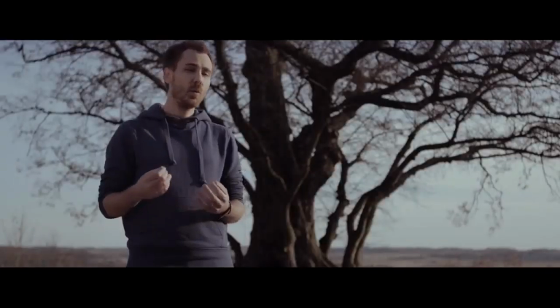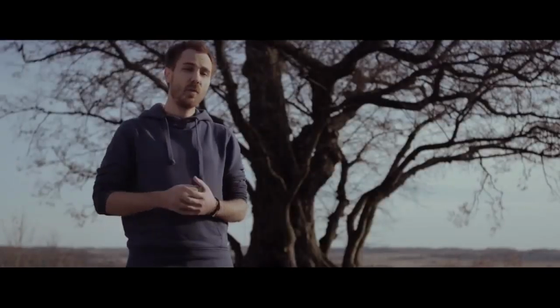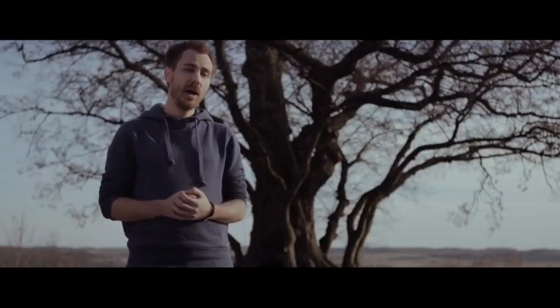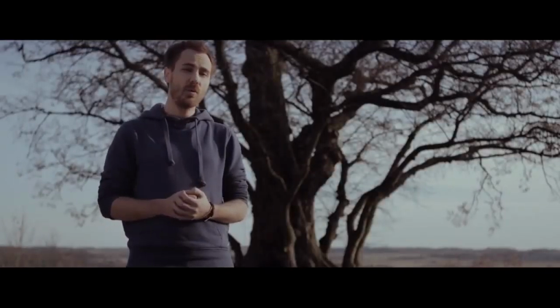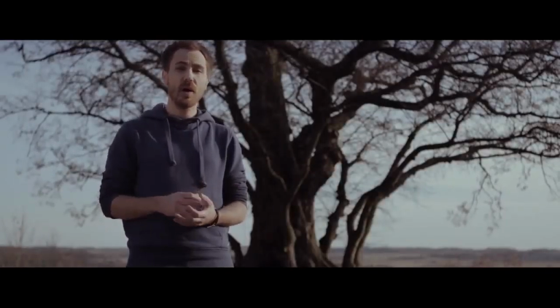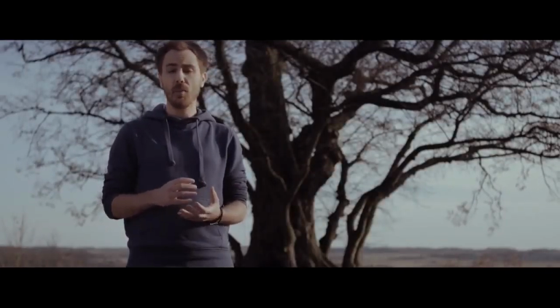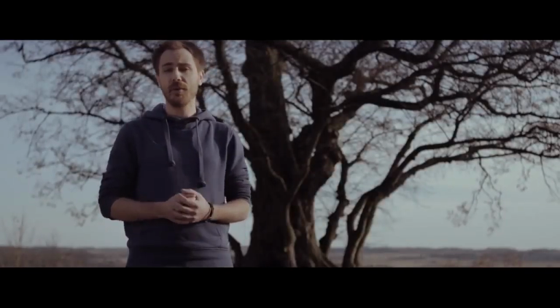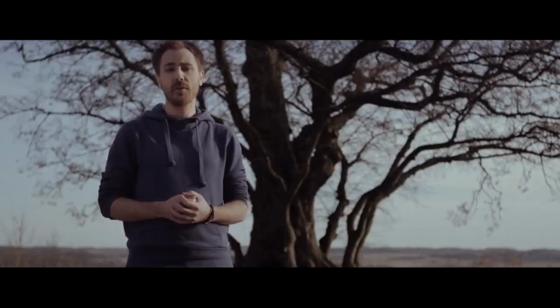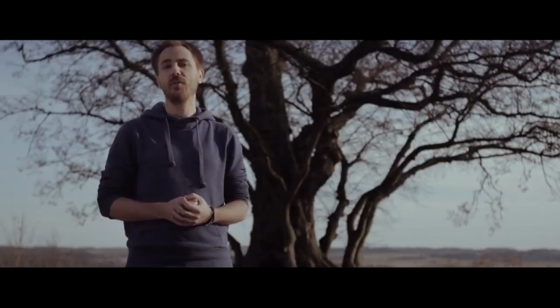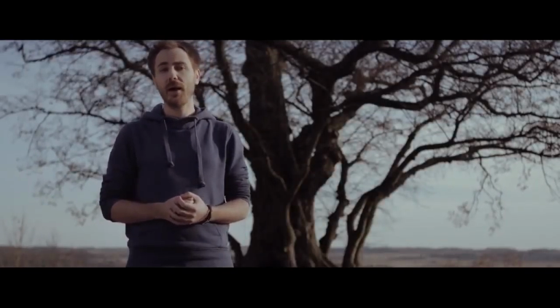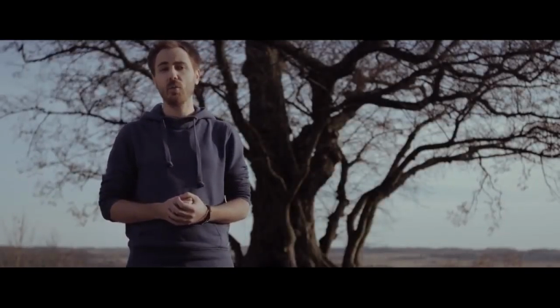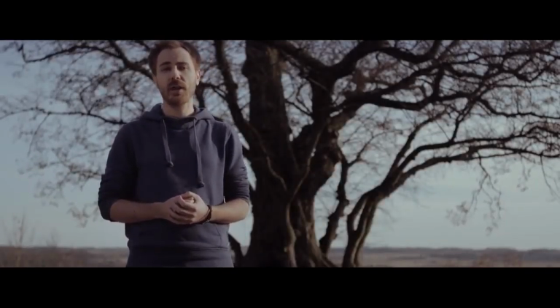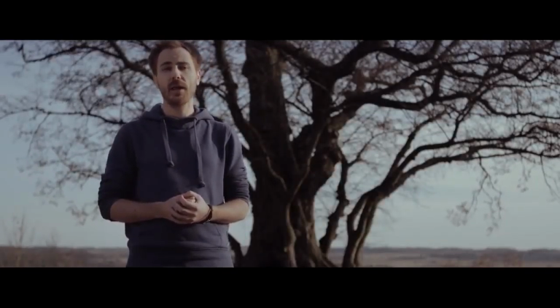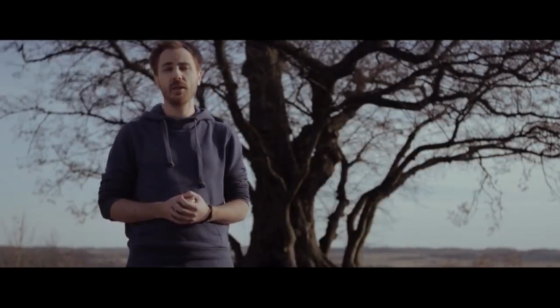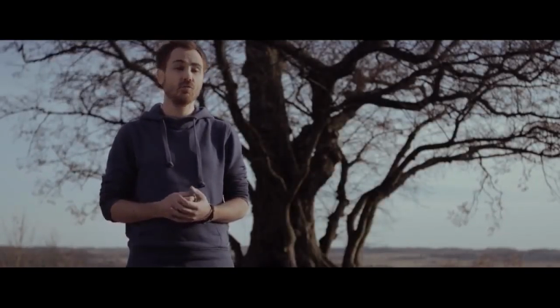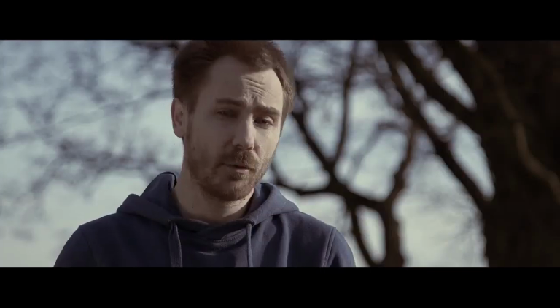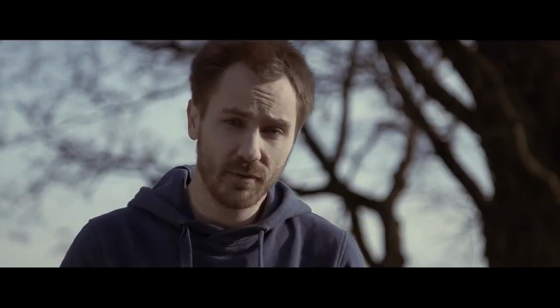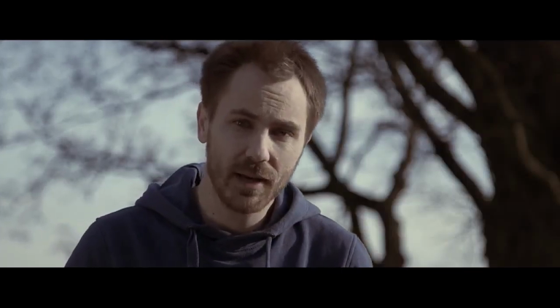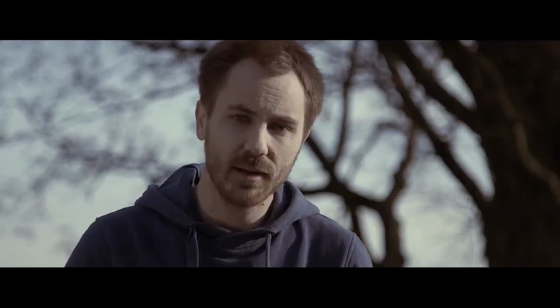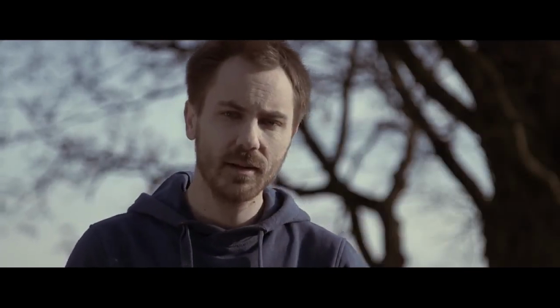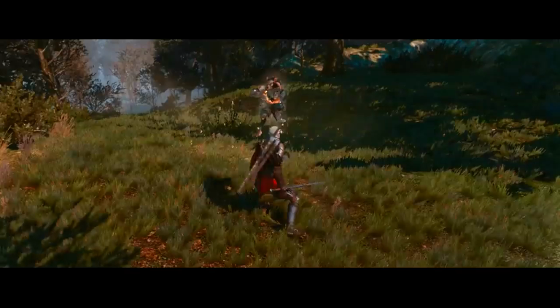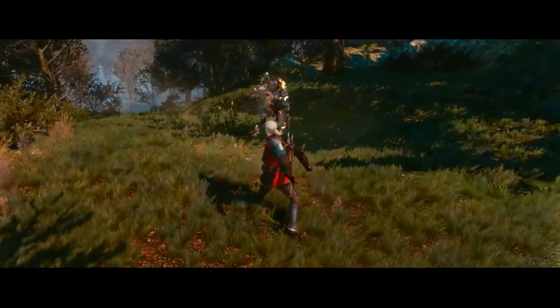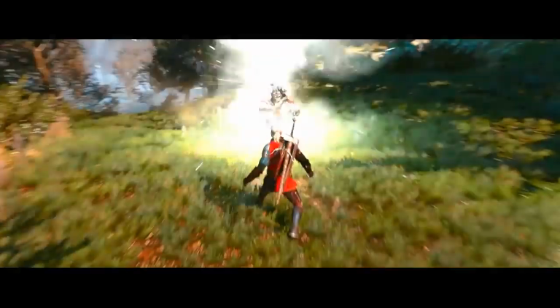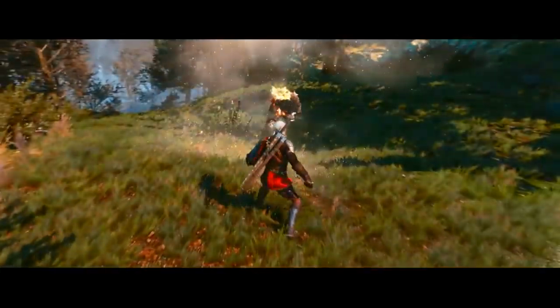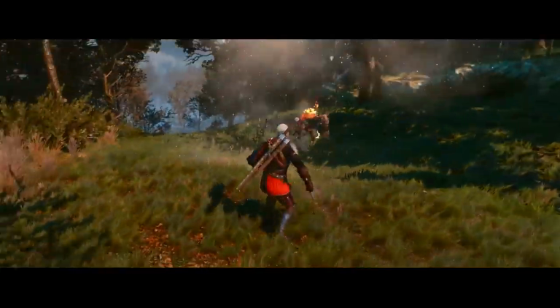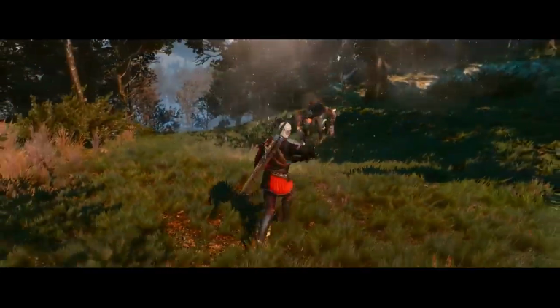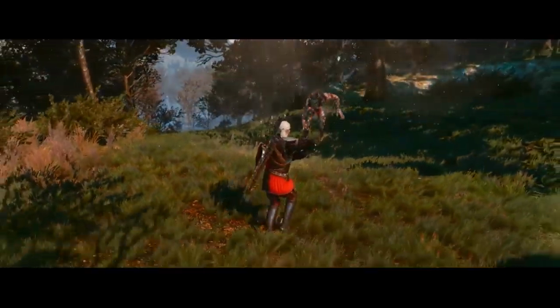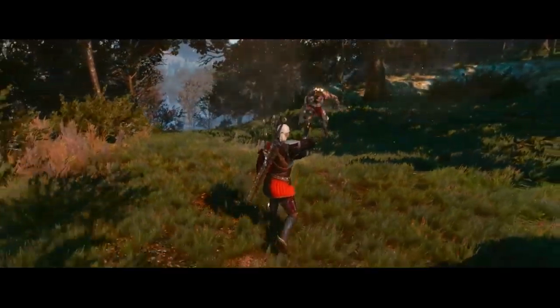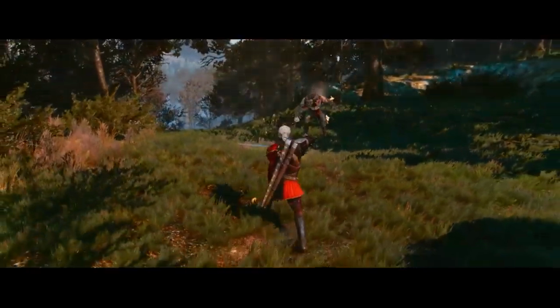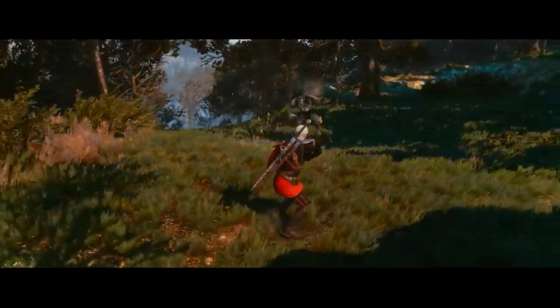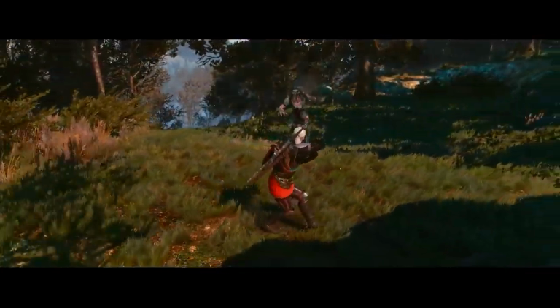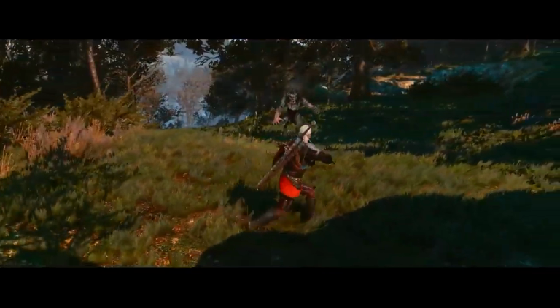With the werewolf, a bomb filled with silver powder will take away his regenerative abilities. This will make it much easier for the player to defeat him after.